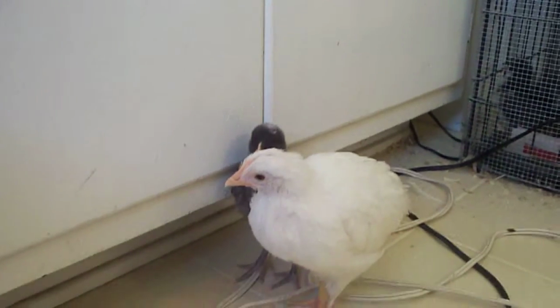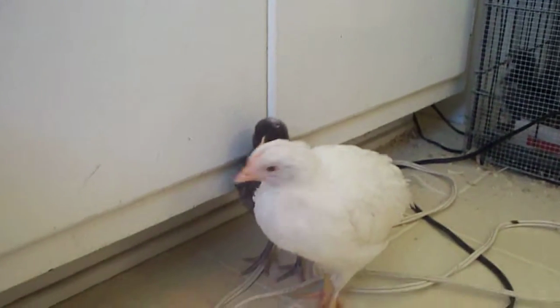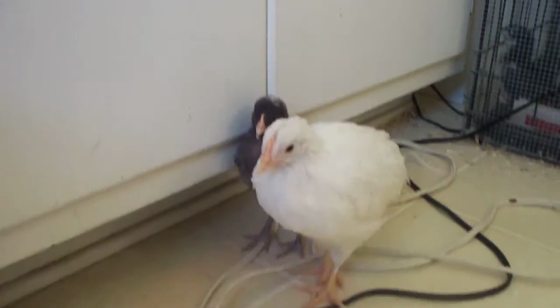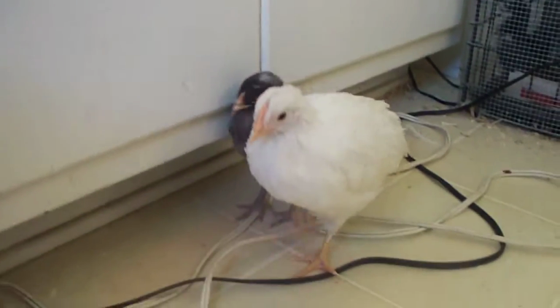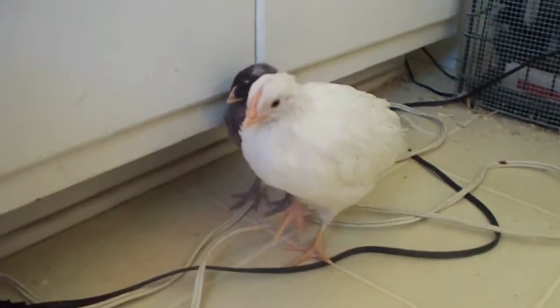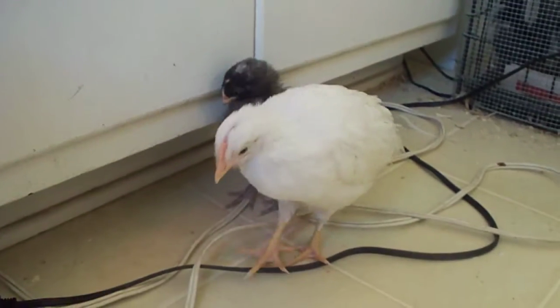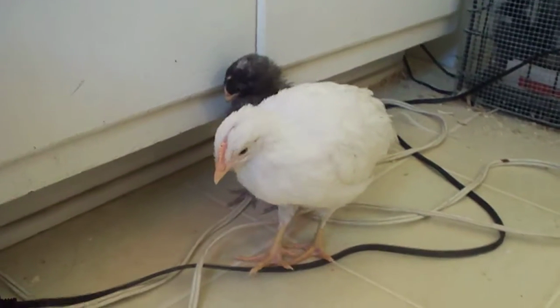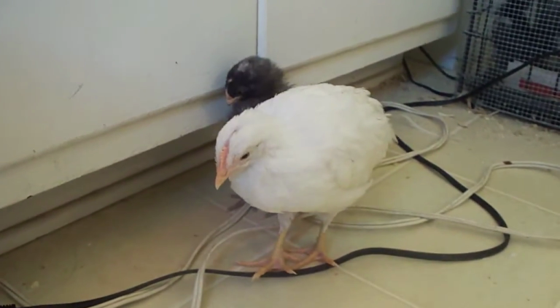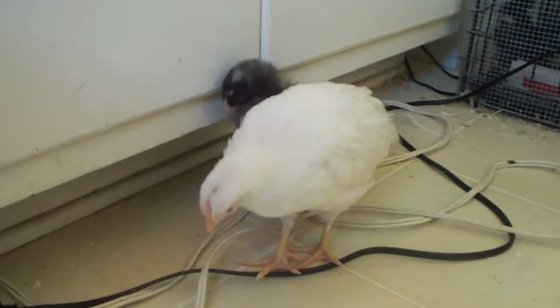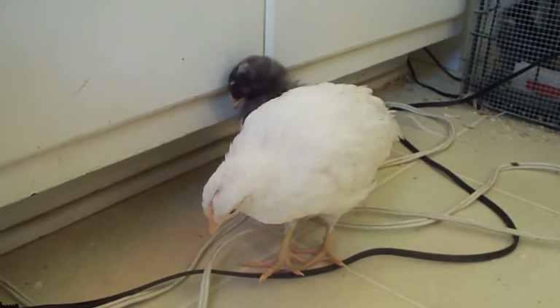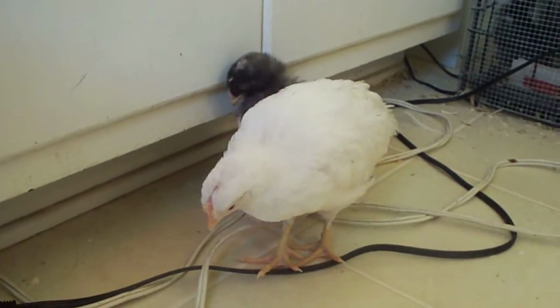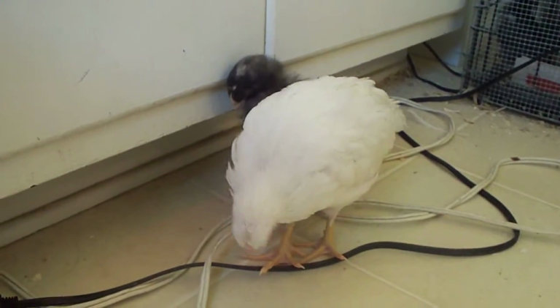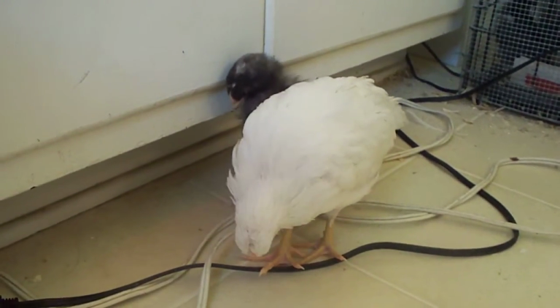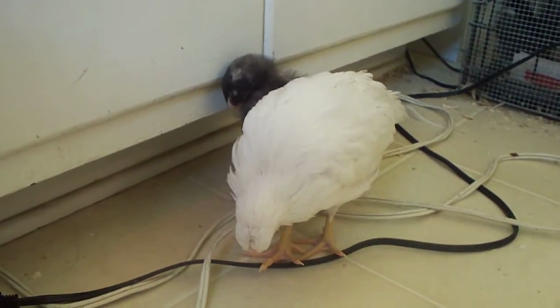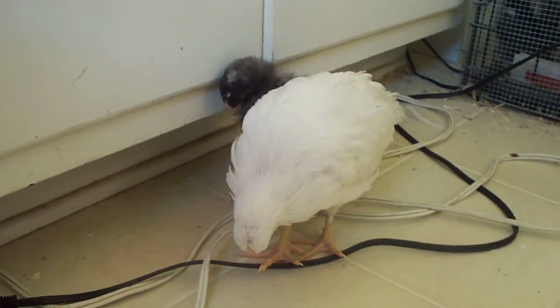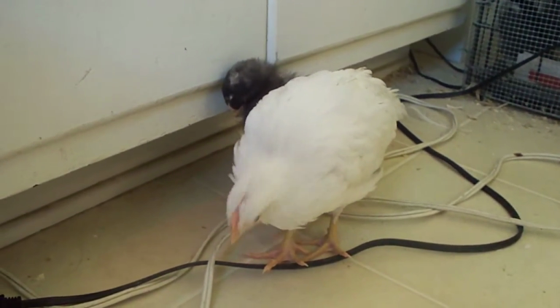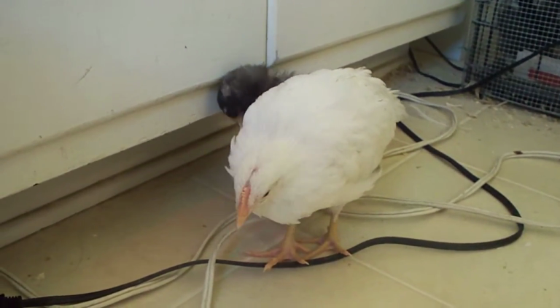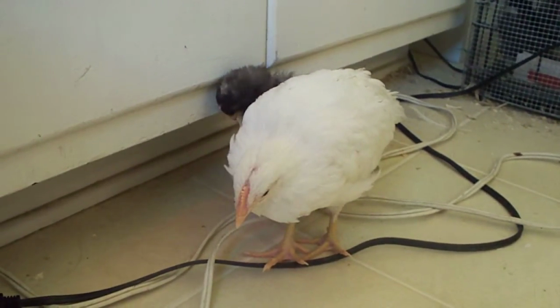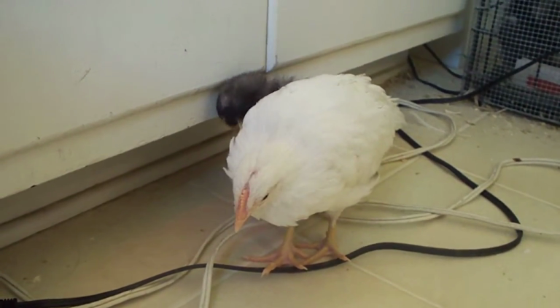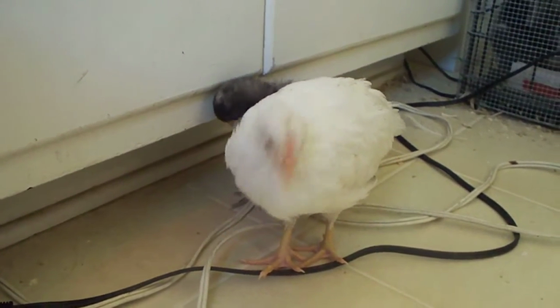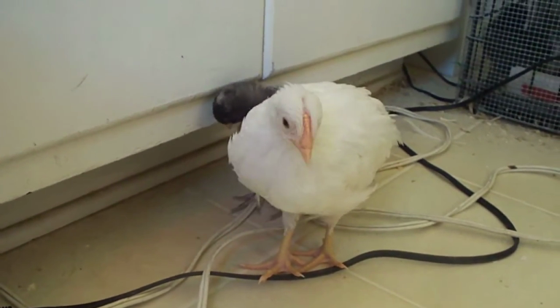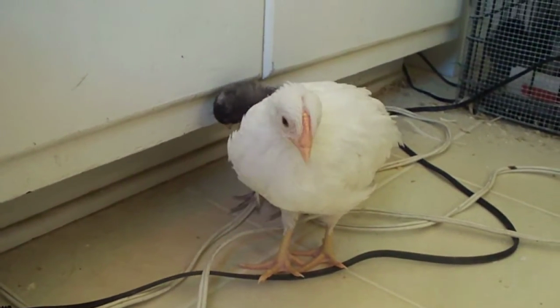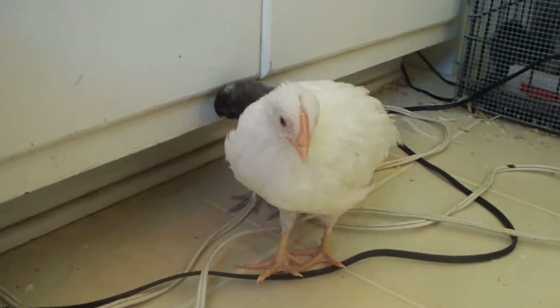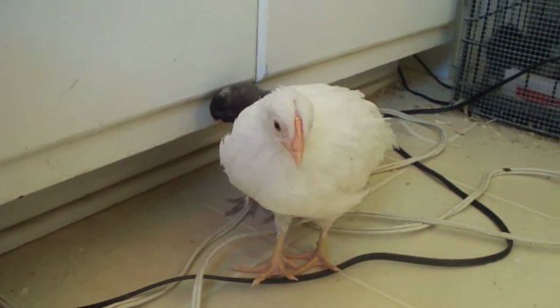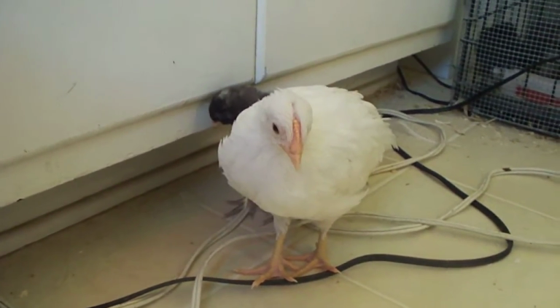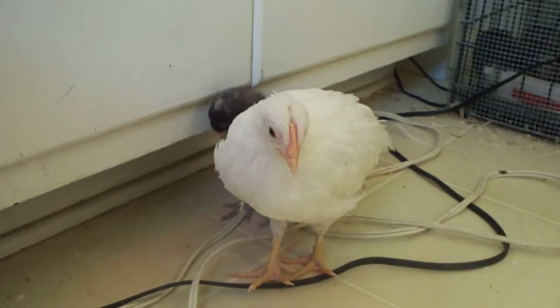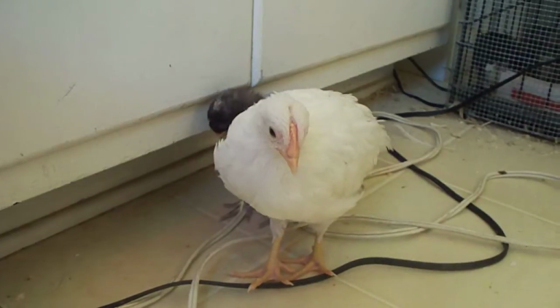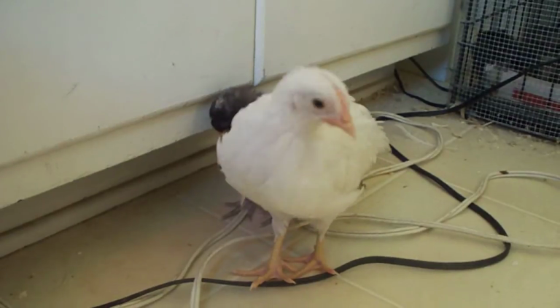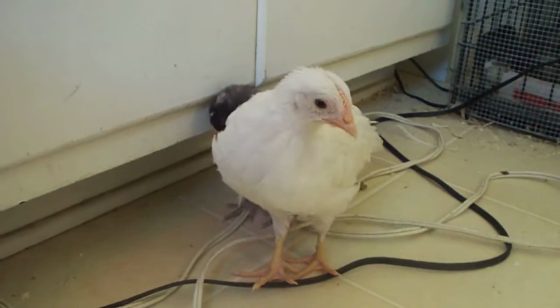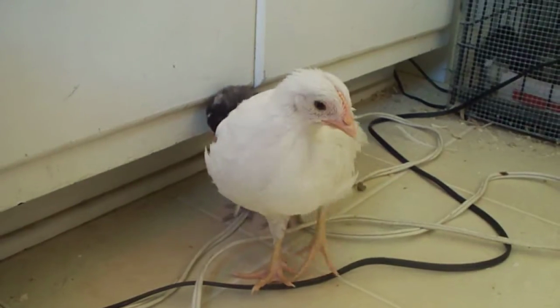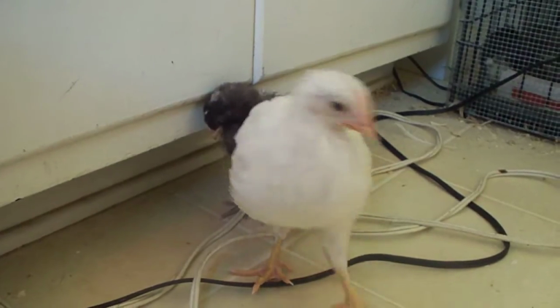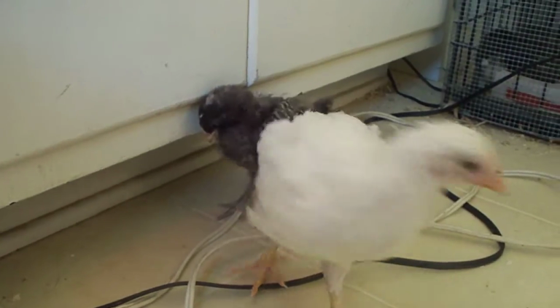Joey is standing with one of our other birds, Cruella. She's from the hatchery.